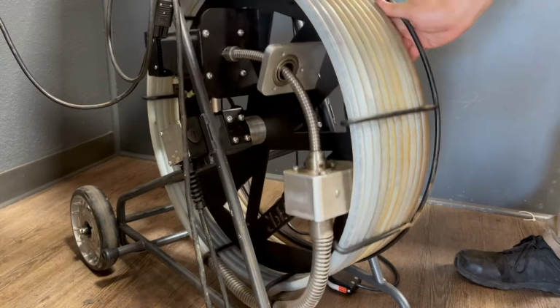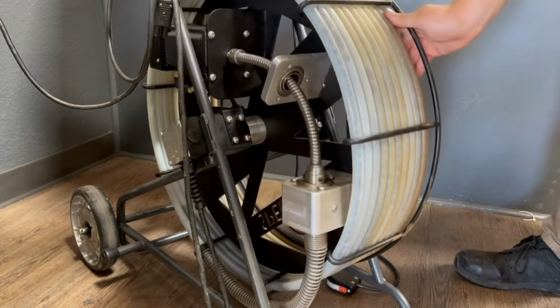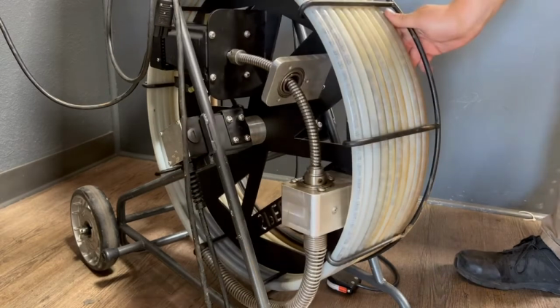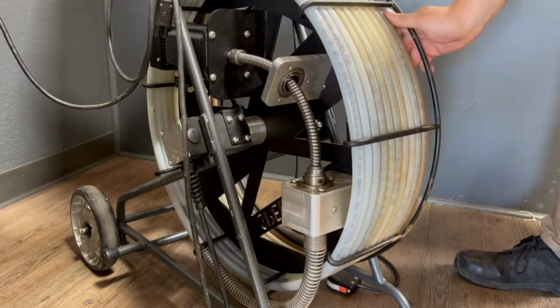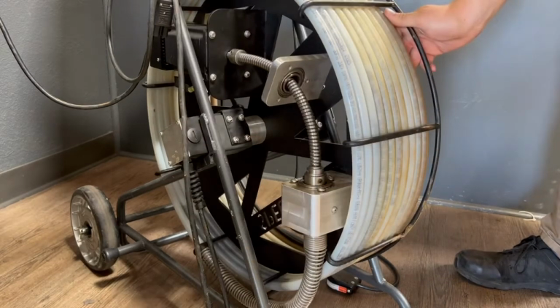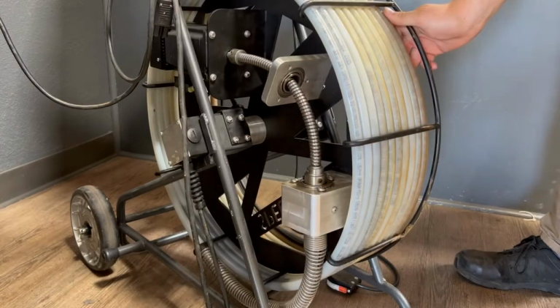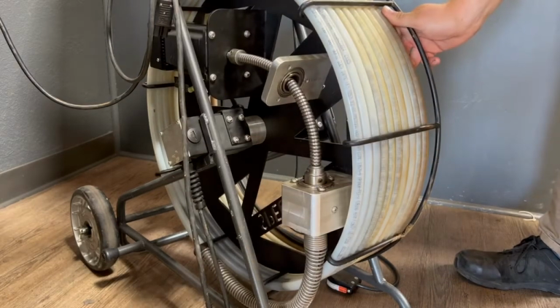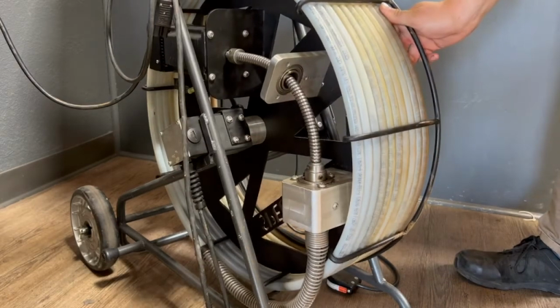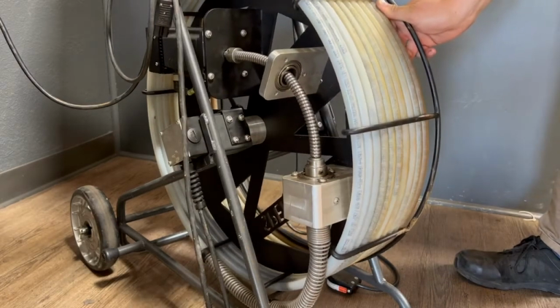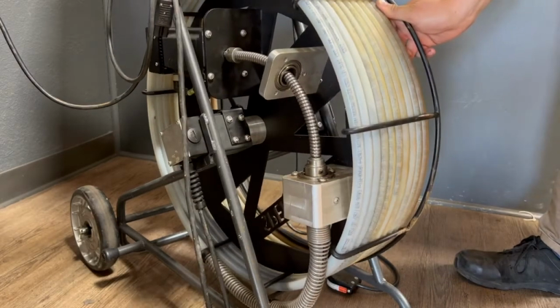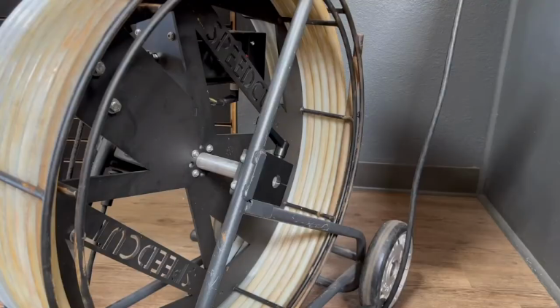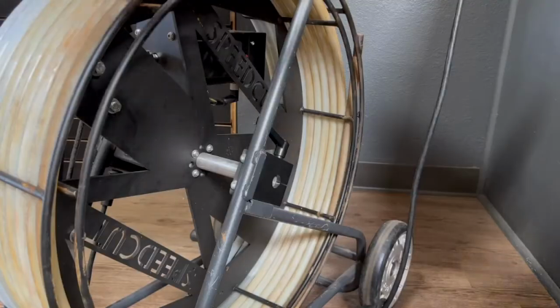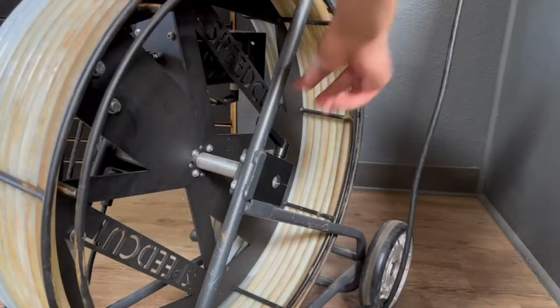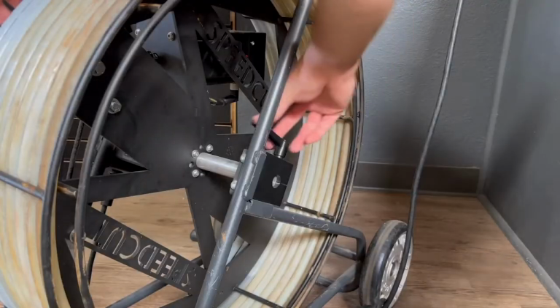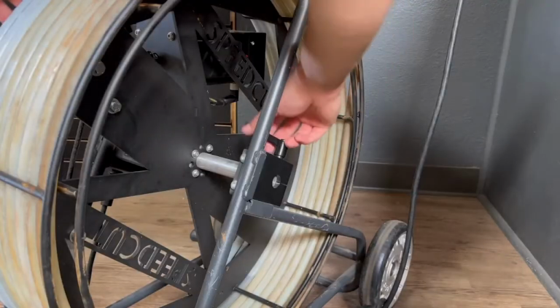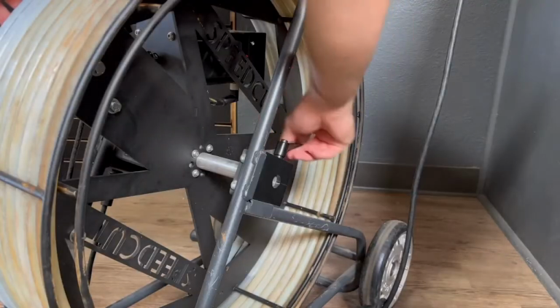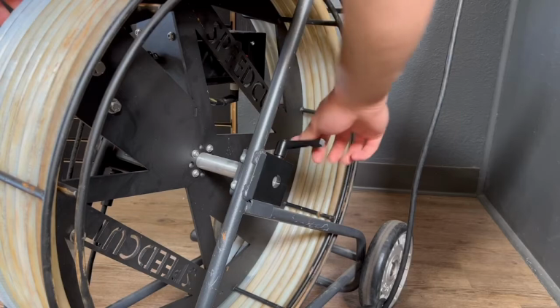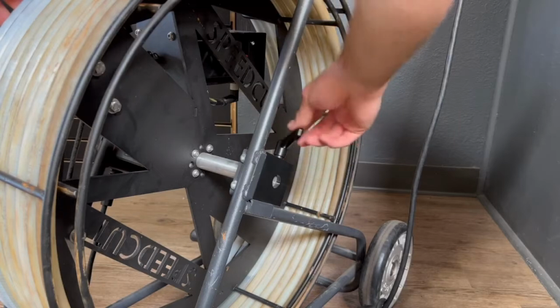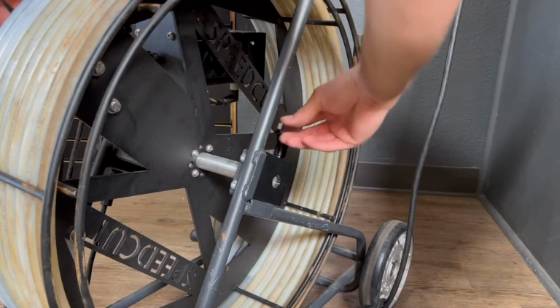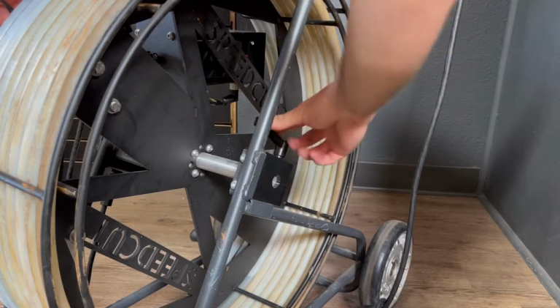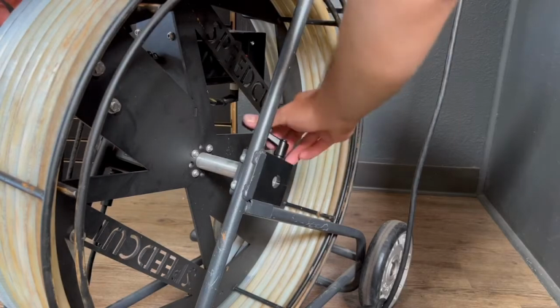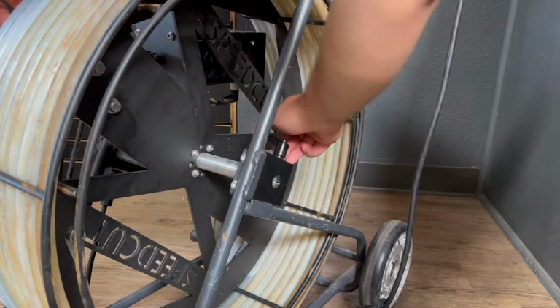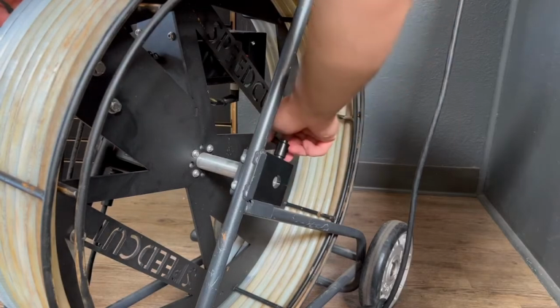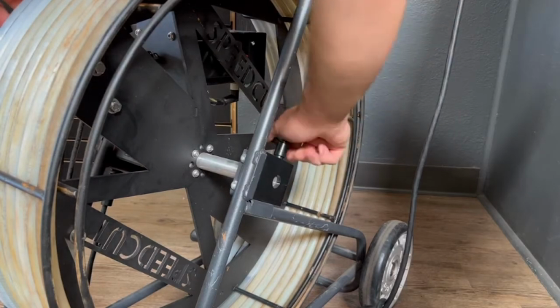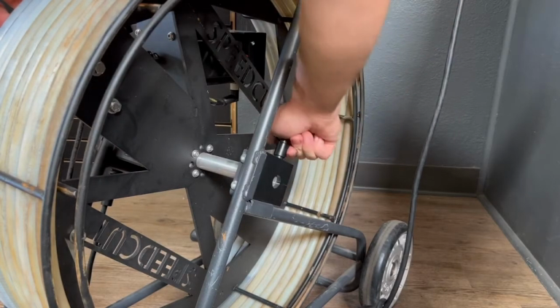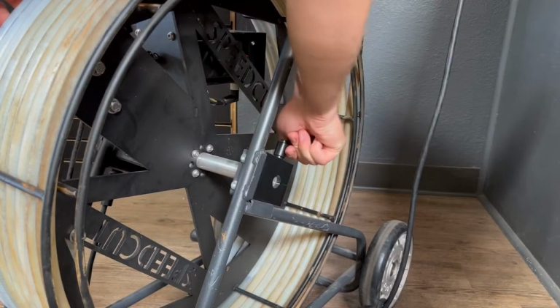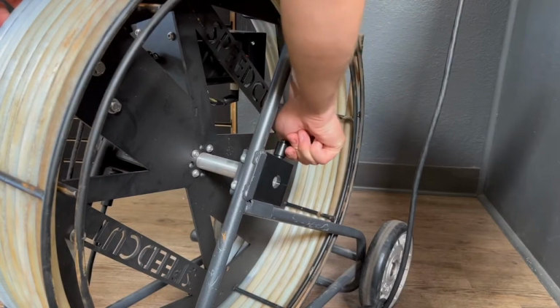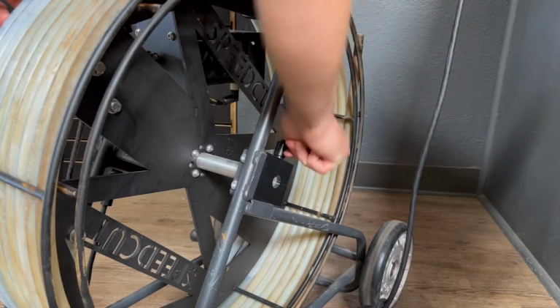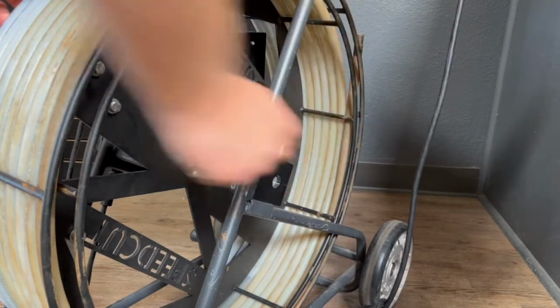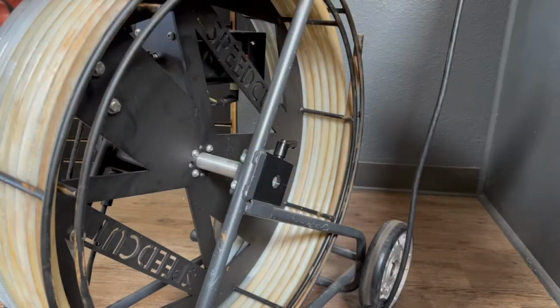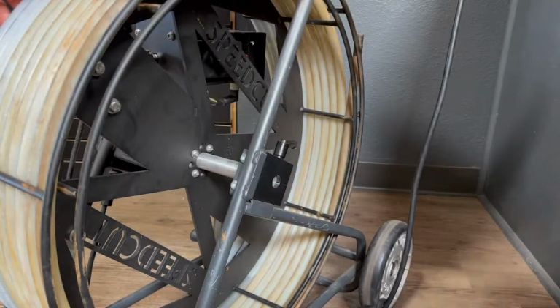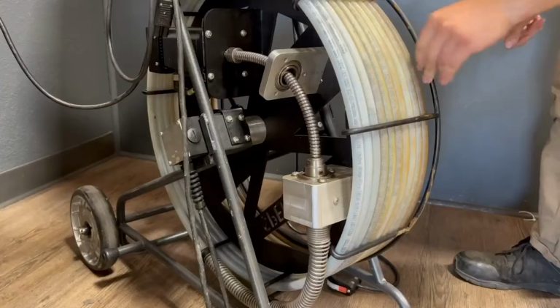Once you have your frame set in this position, go ahead and lock it with a brake on the side and leave it like so.